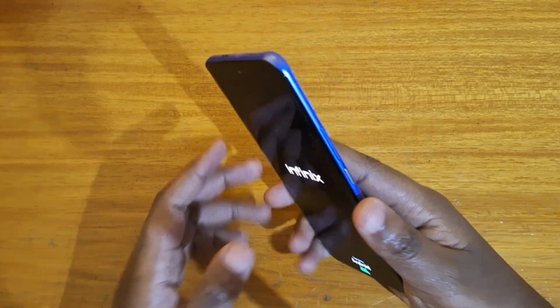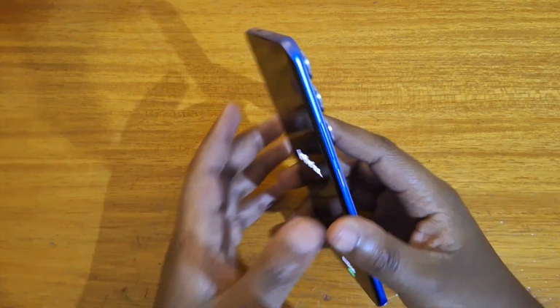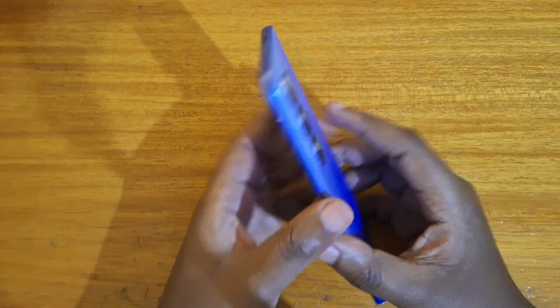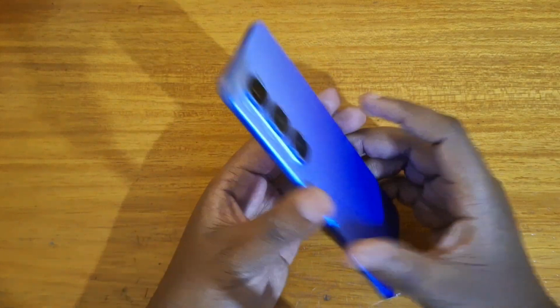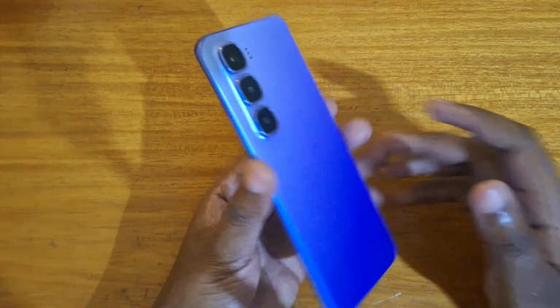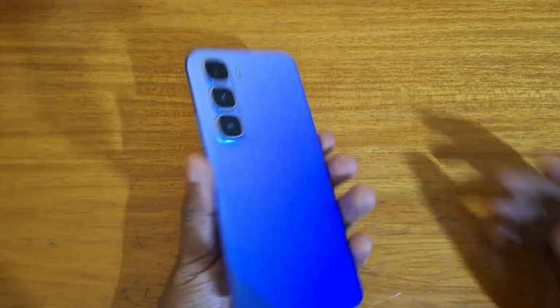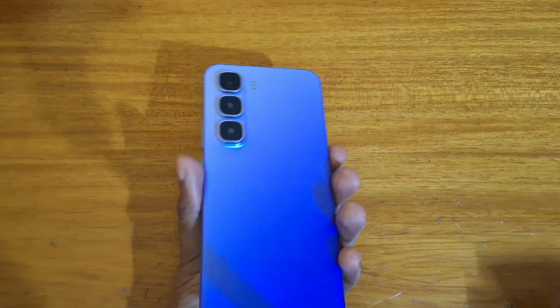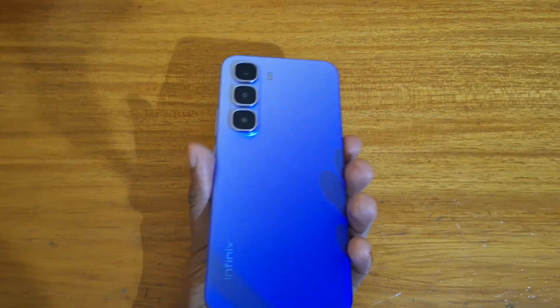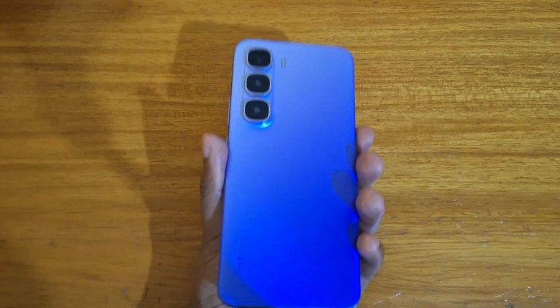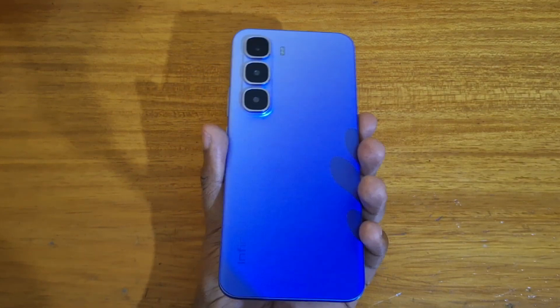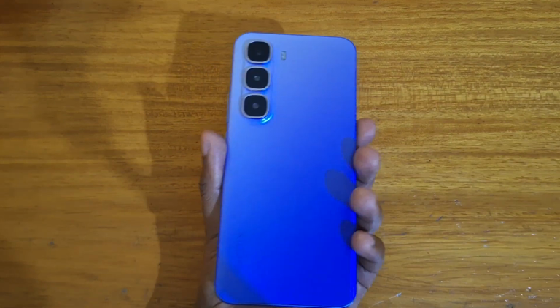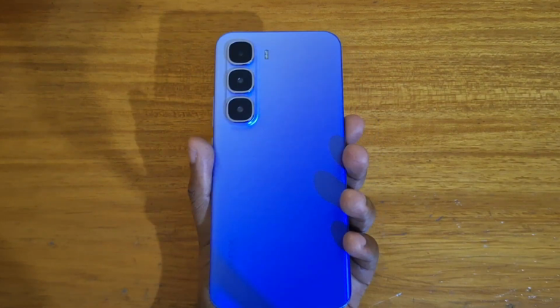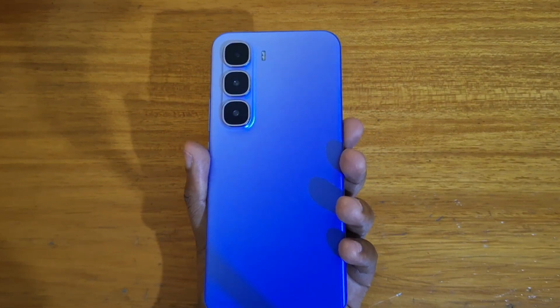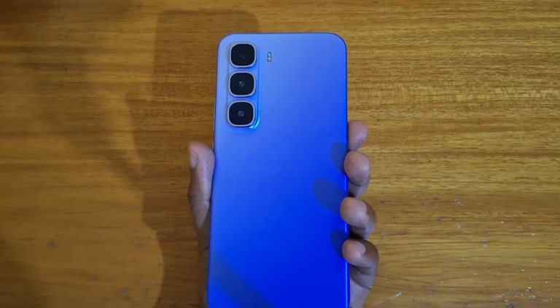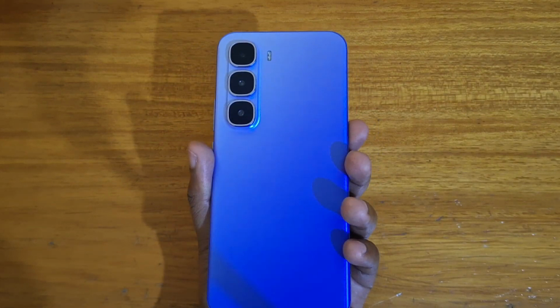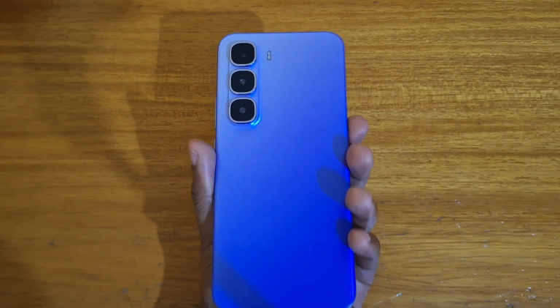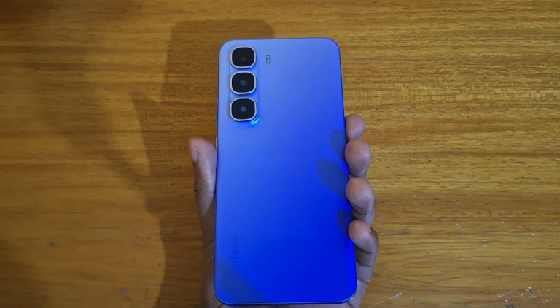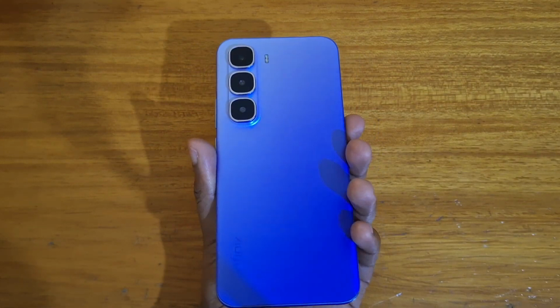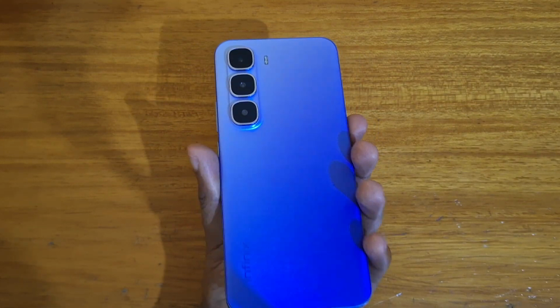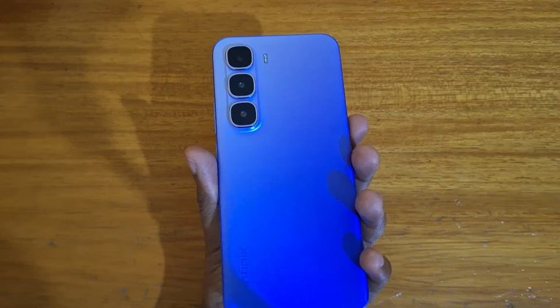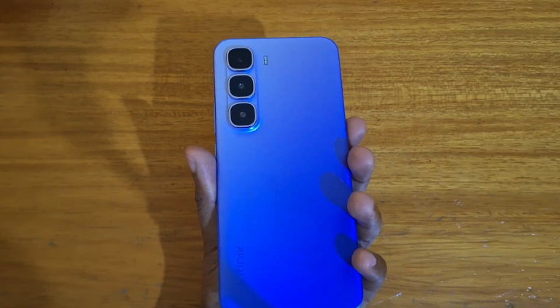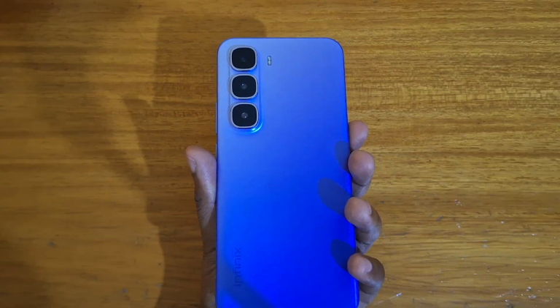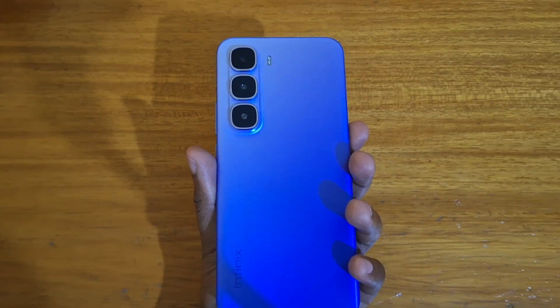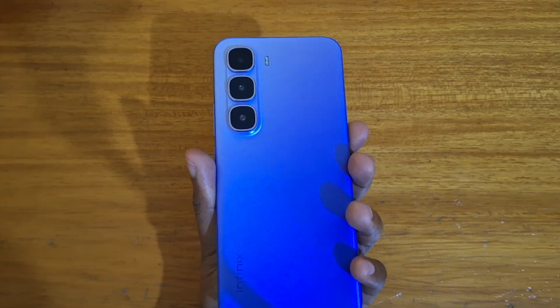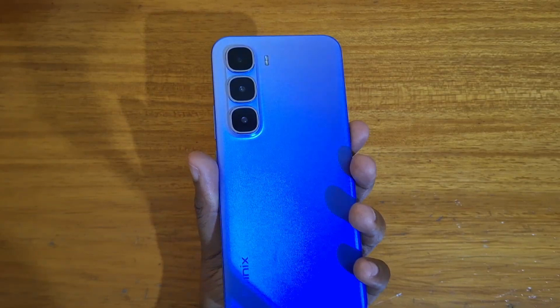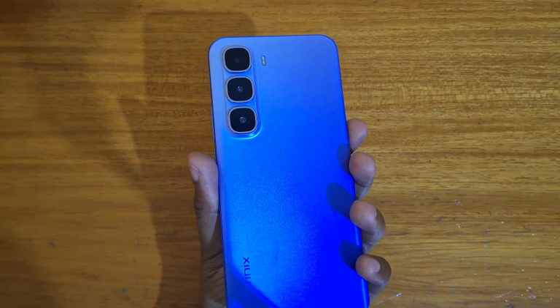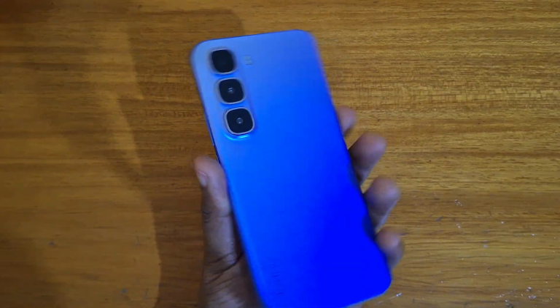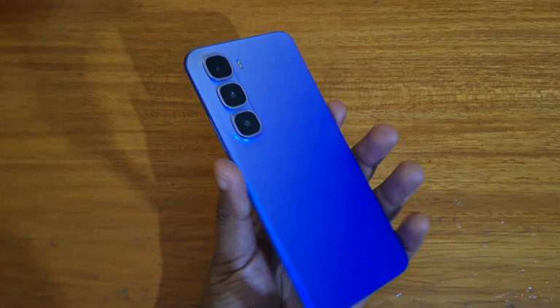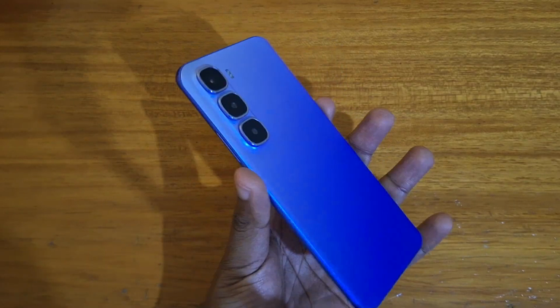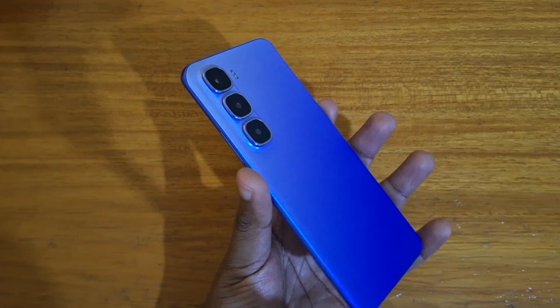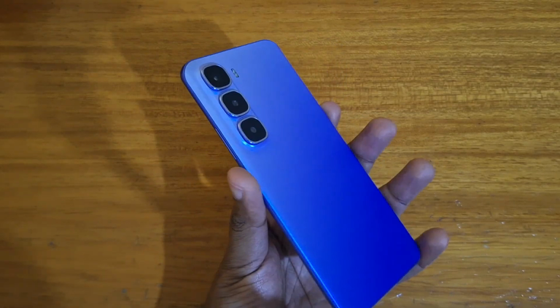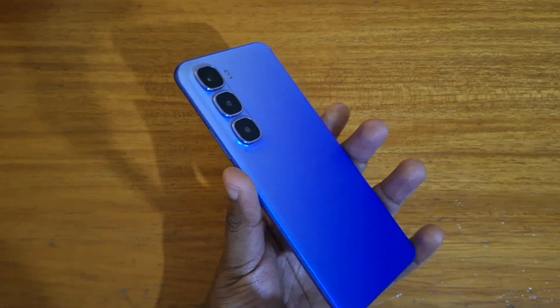So that's how you boot the Infinix Hot System Pro Plus into recovery. Thank you guys for watching and I'll catch you guys in the next video. Peace out.